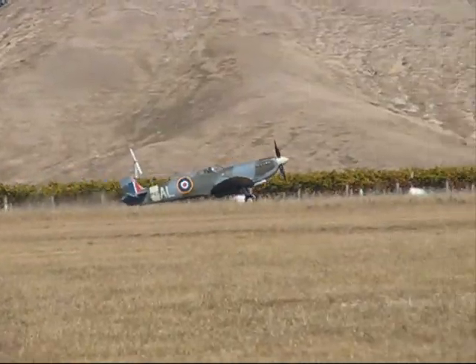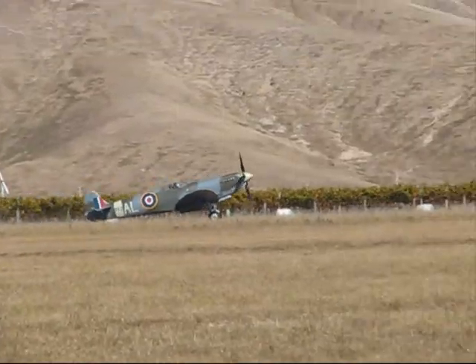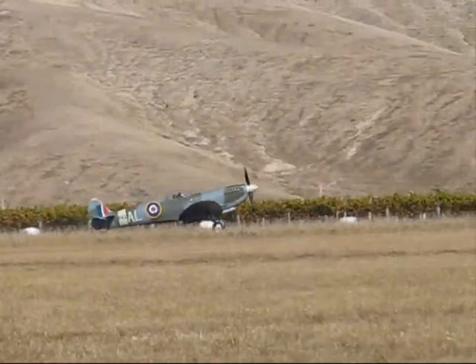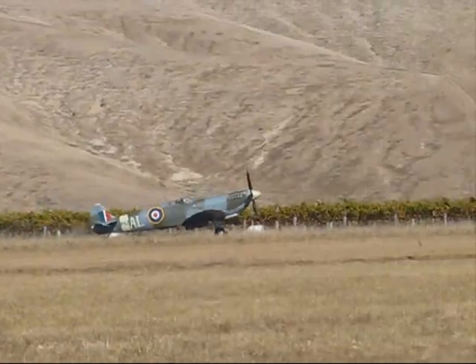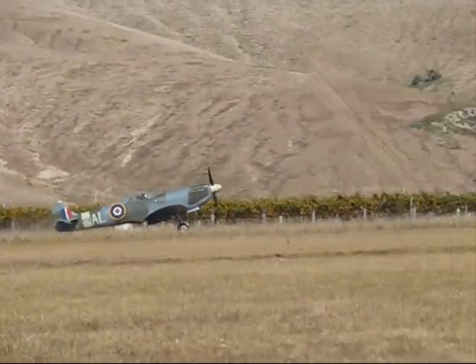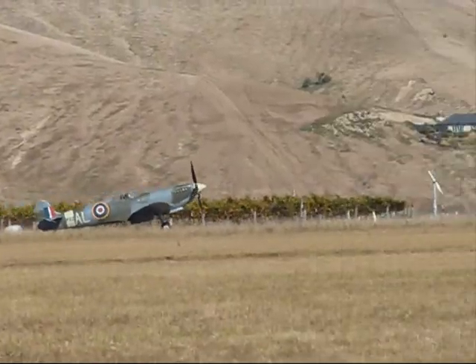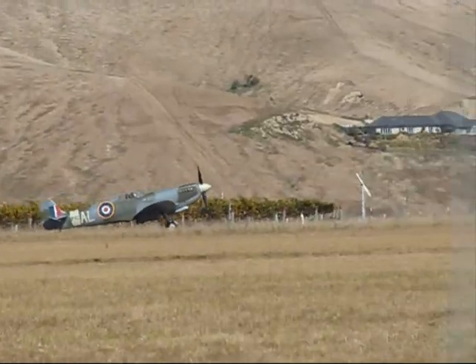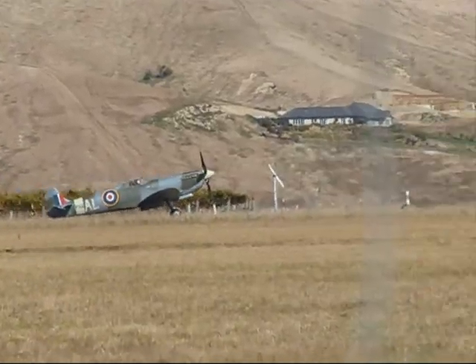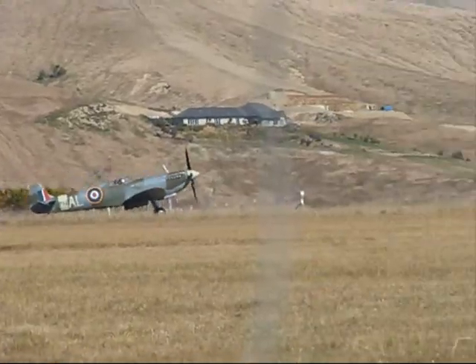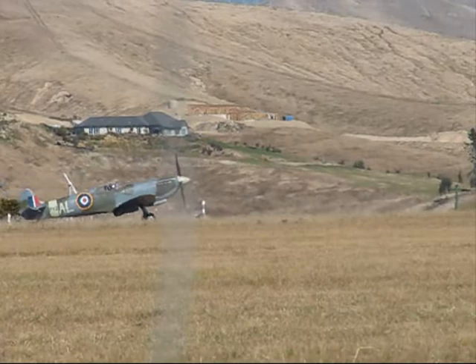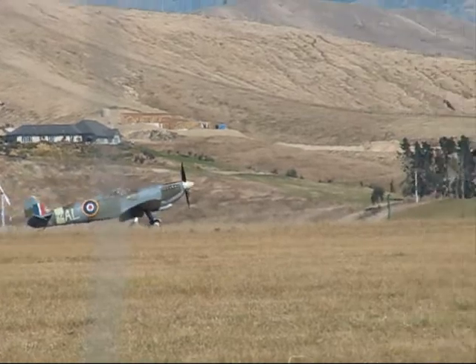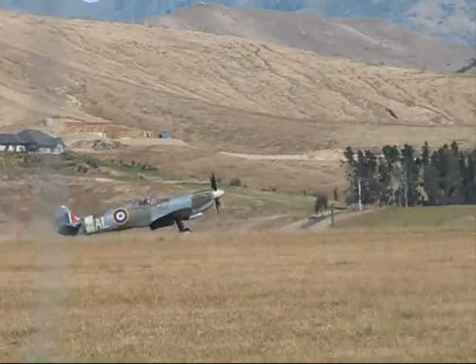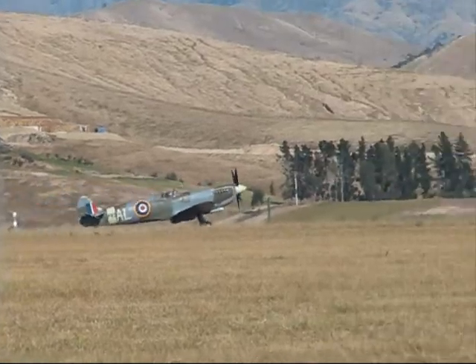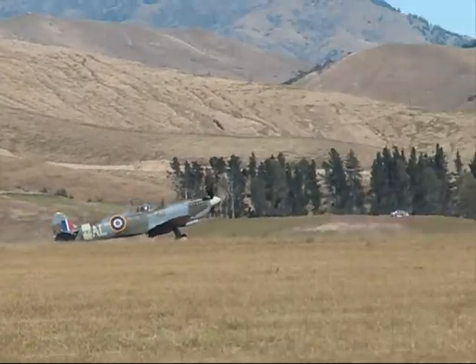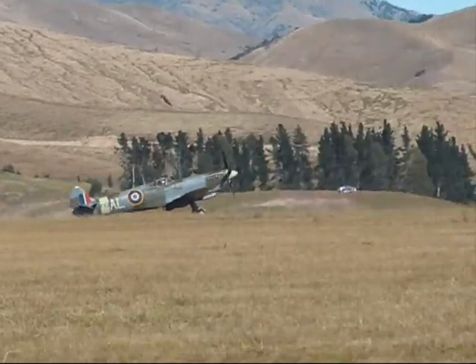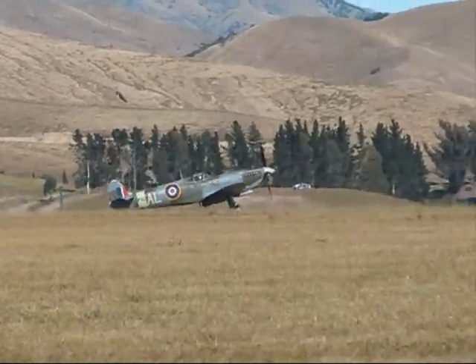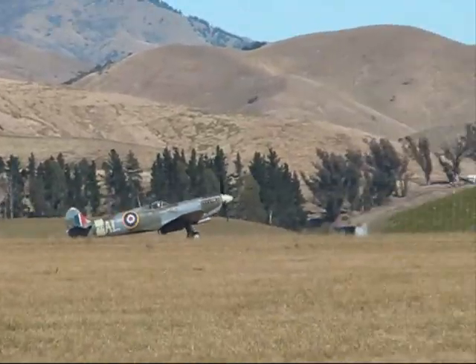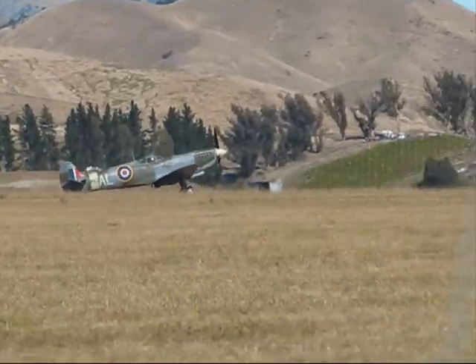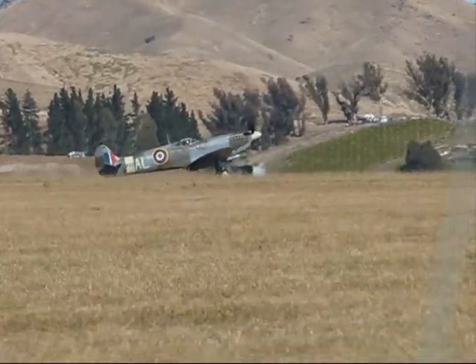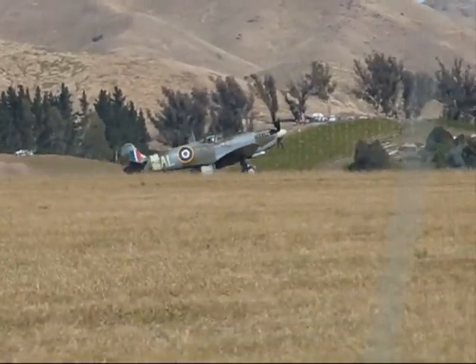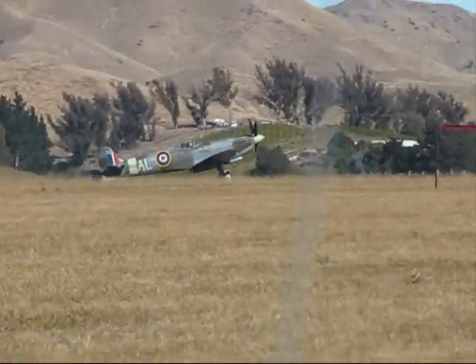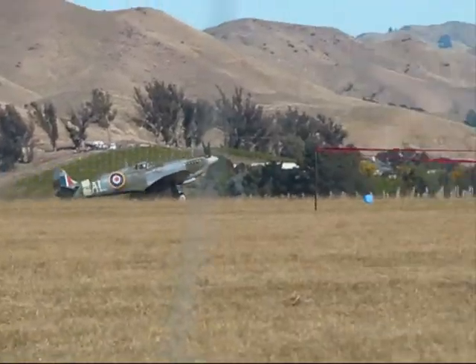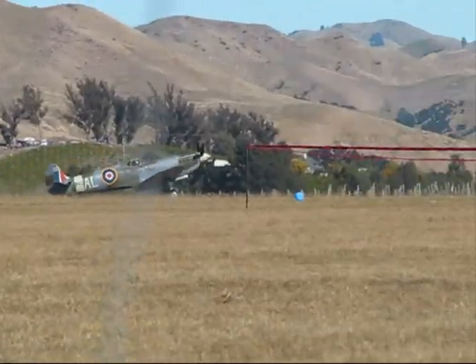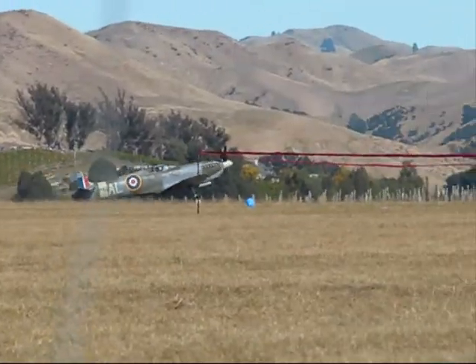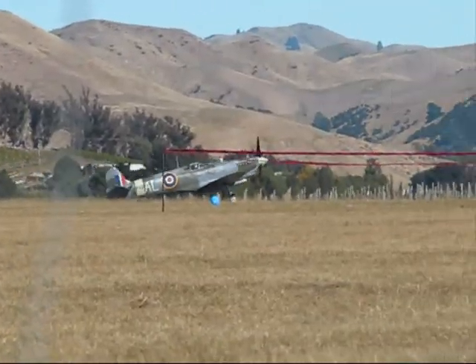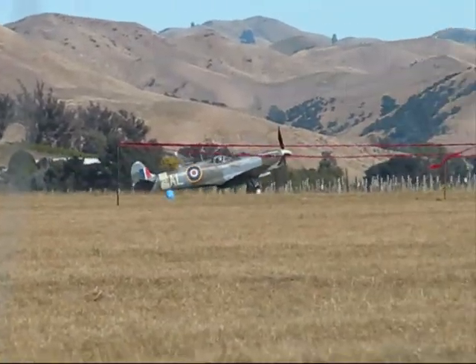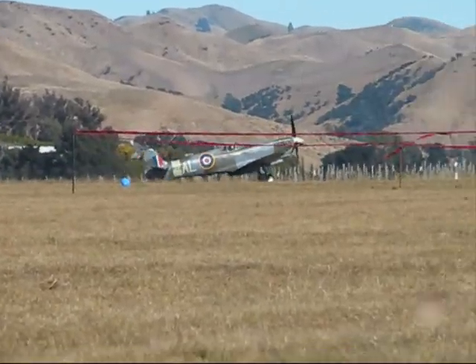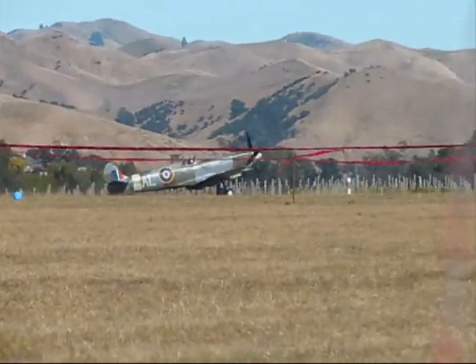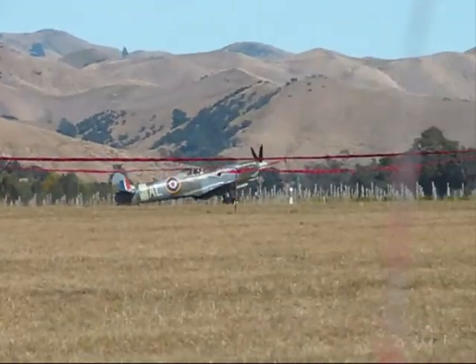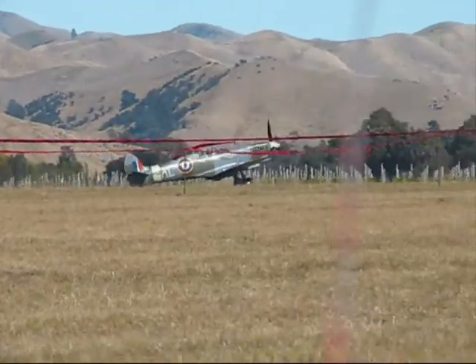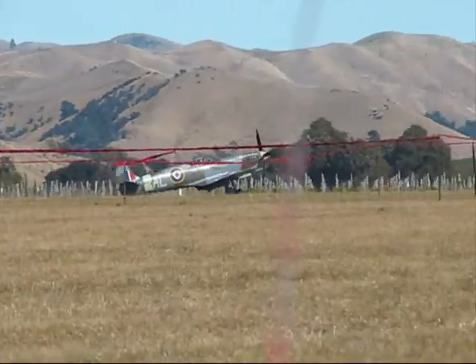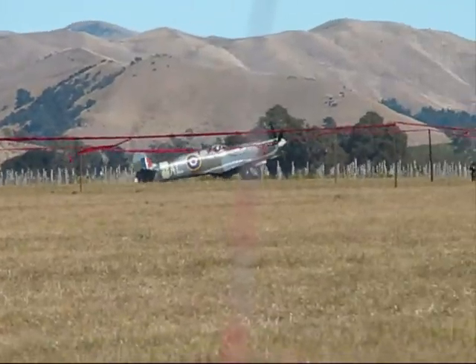And John Lanham has just put the magnificent Mark 9 Spitfire back onto runway 3-0 here at Omarka.